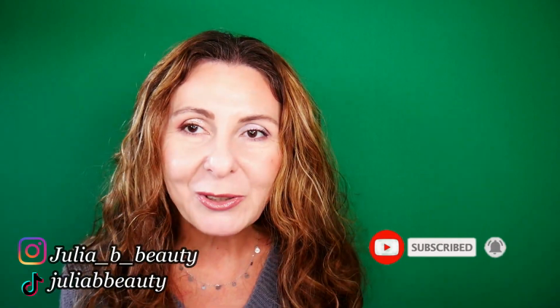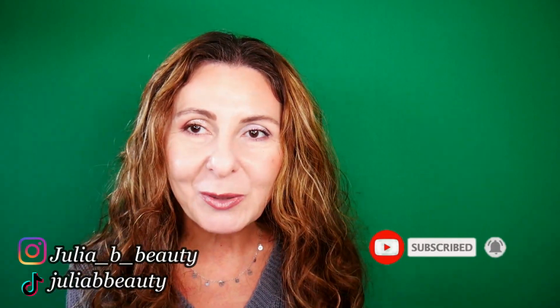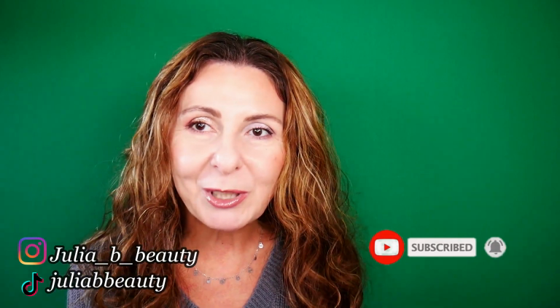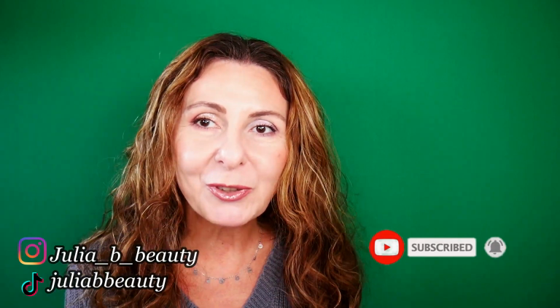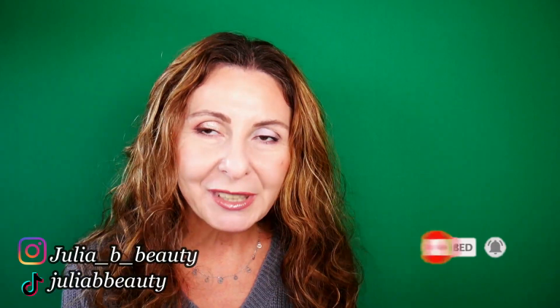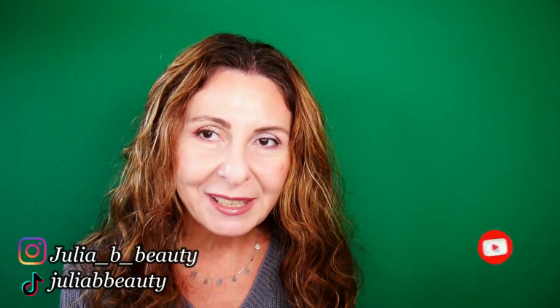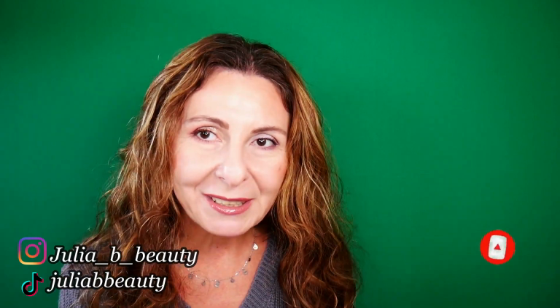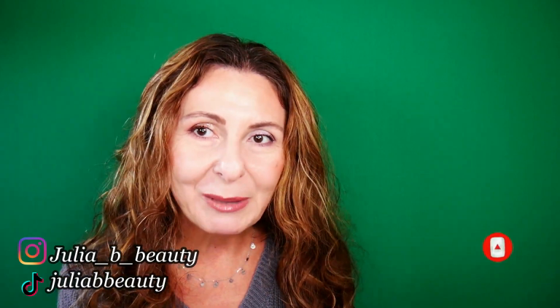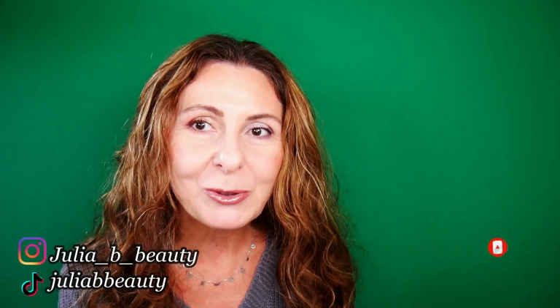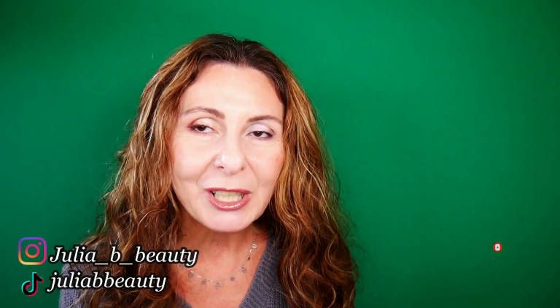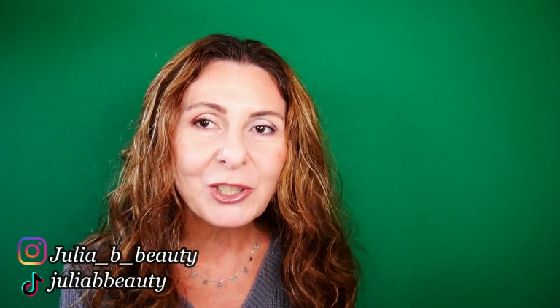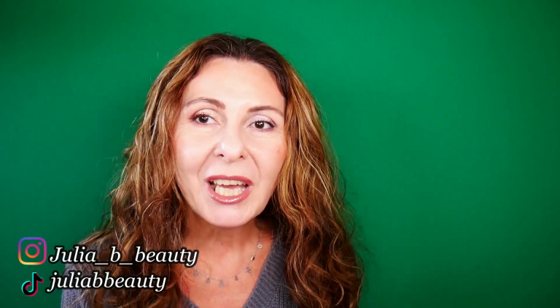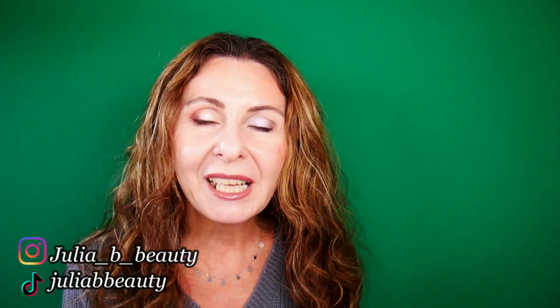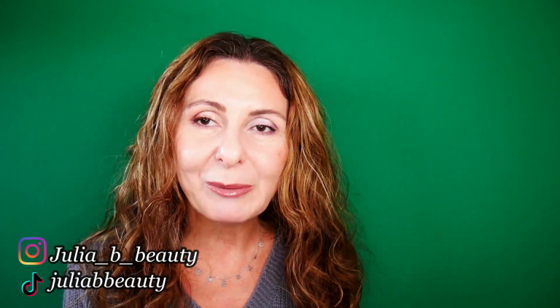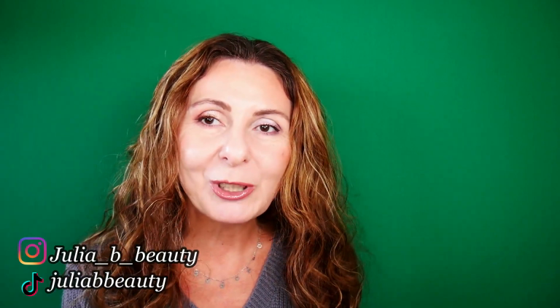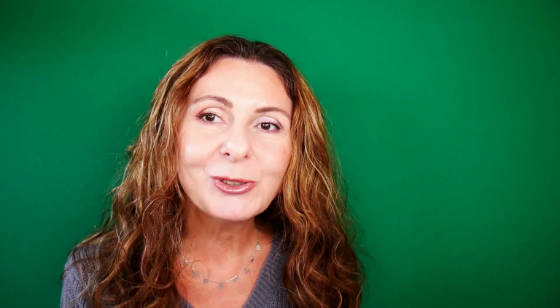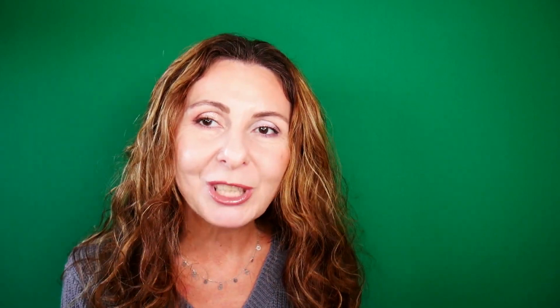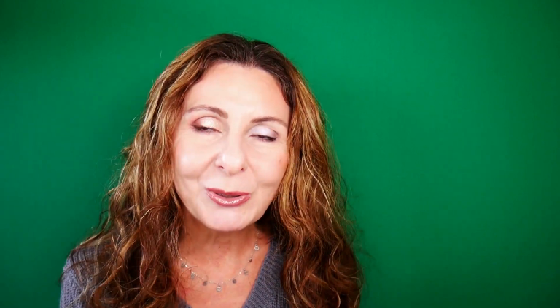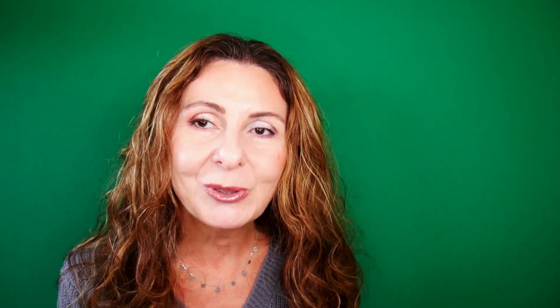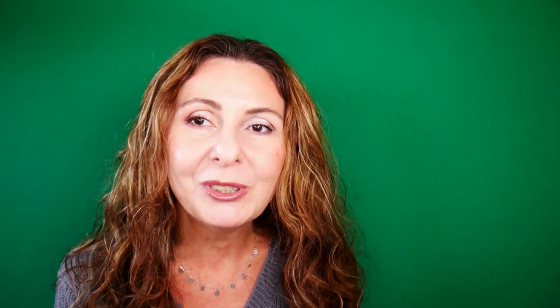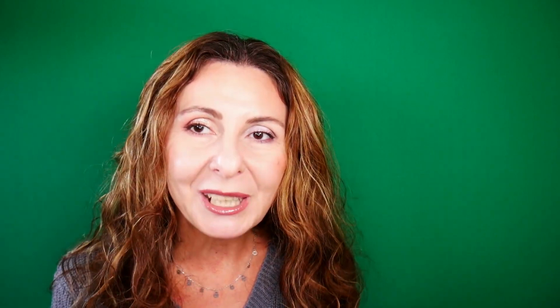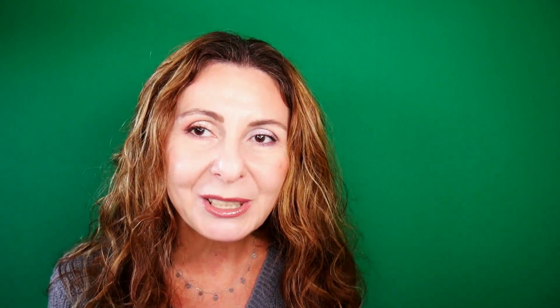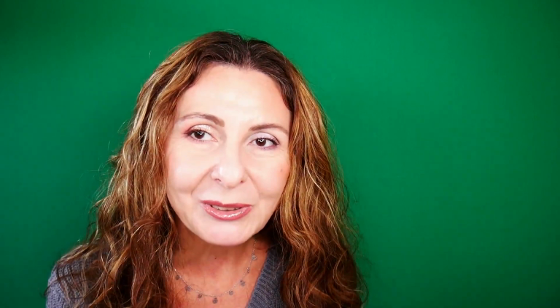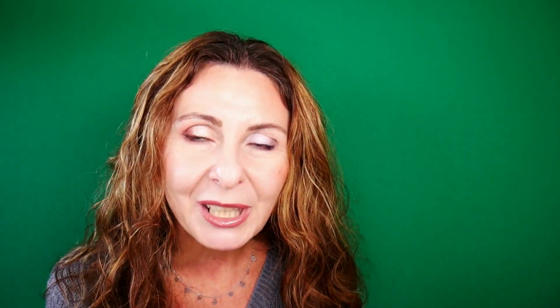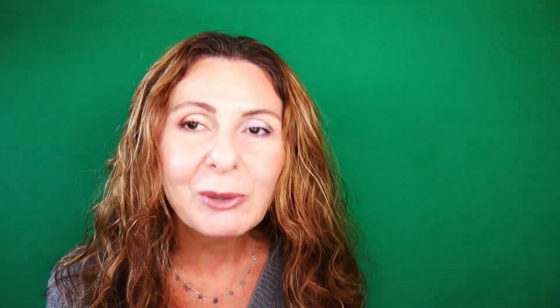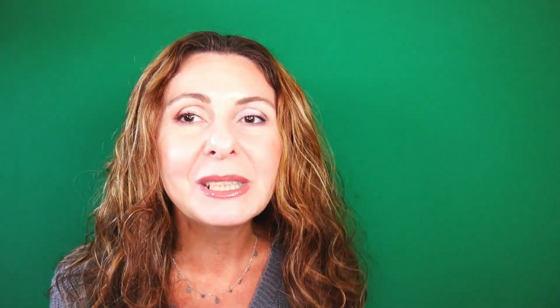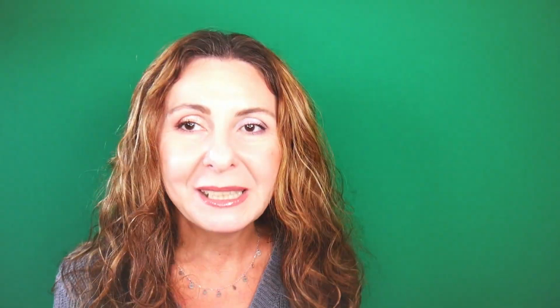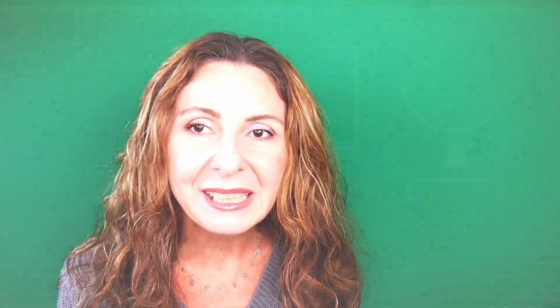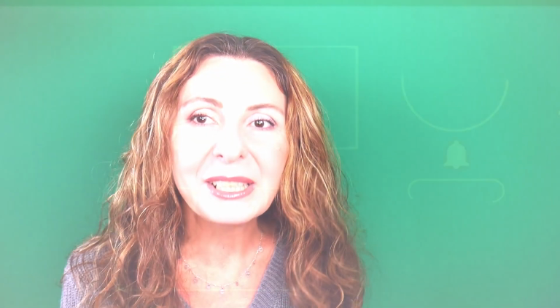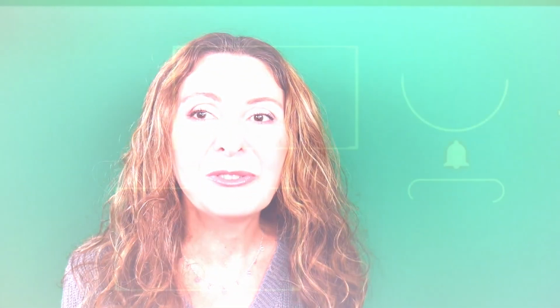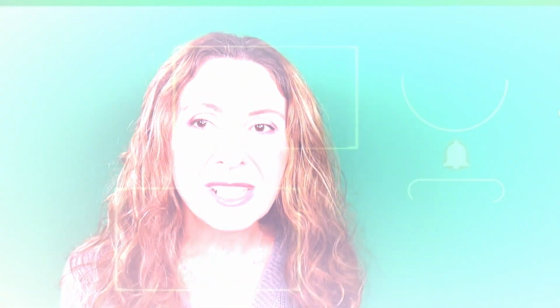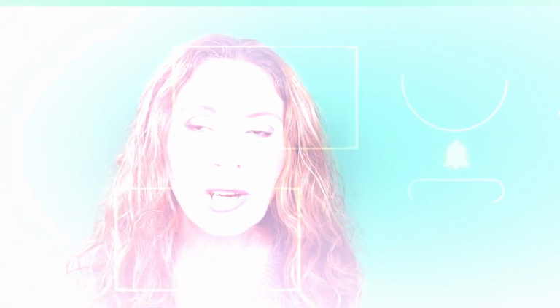Thank you so much for taking the time to watch, and I'm going to see you really soon with another video.